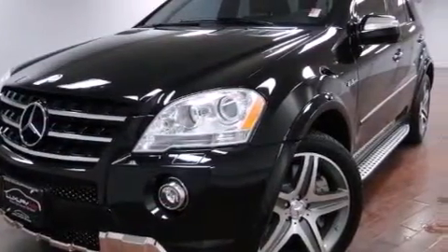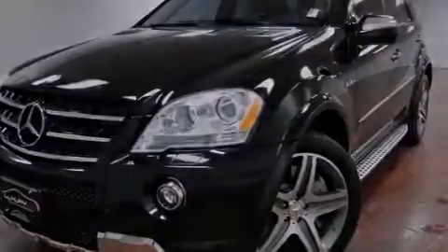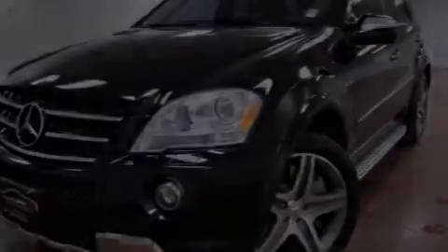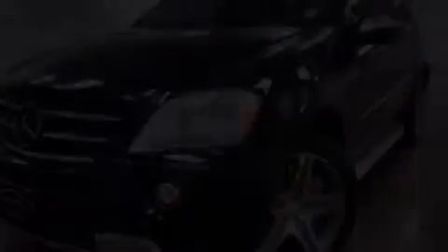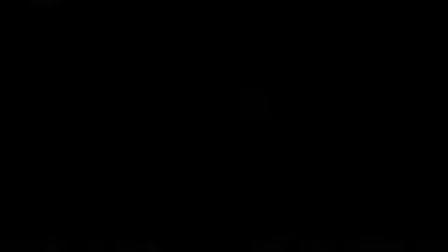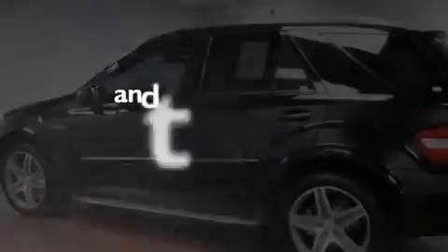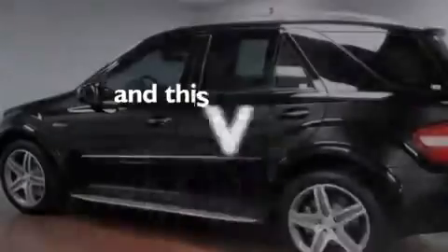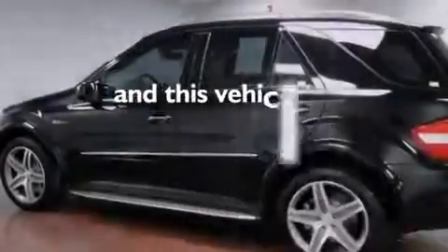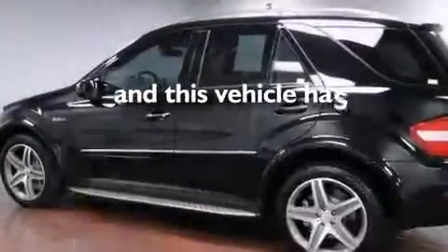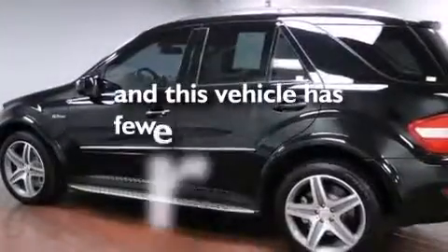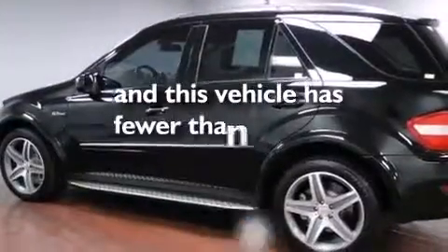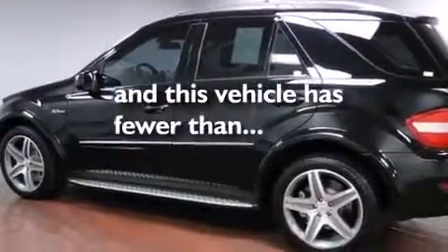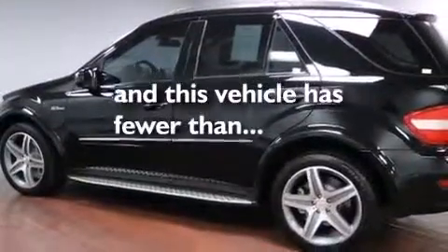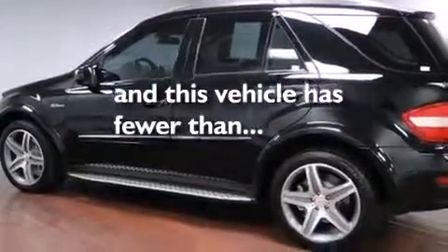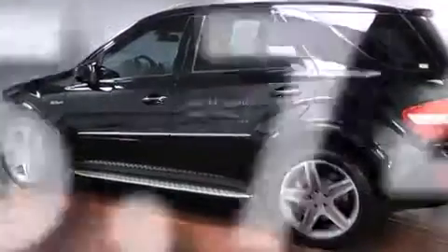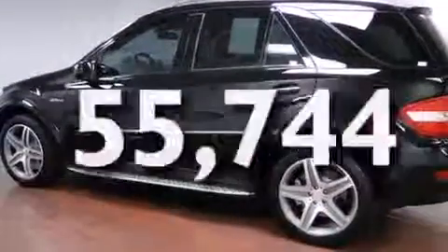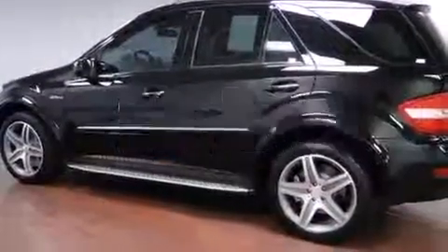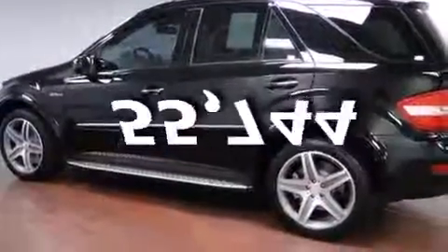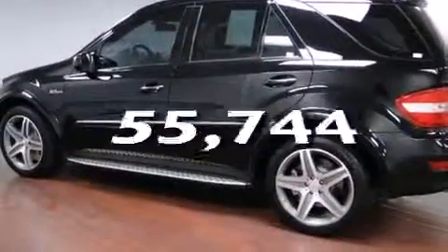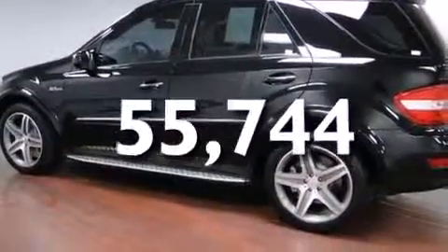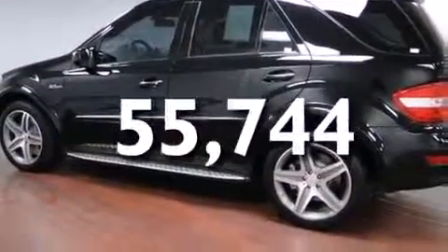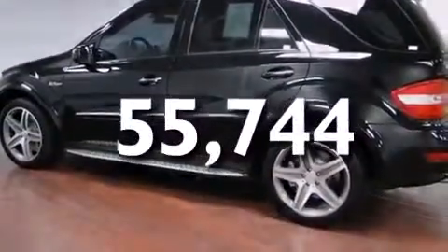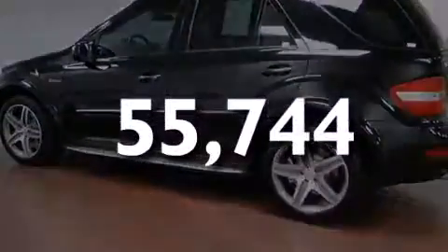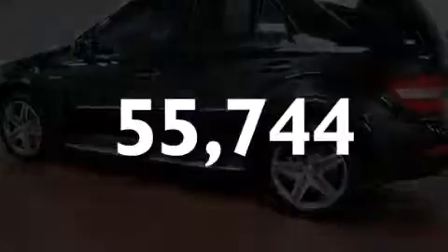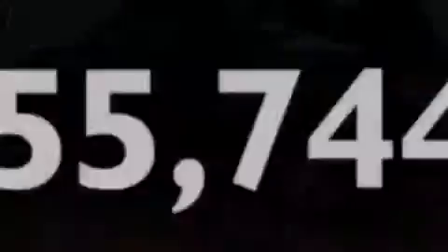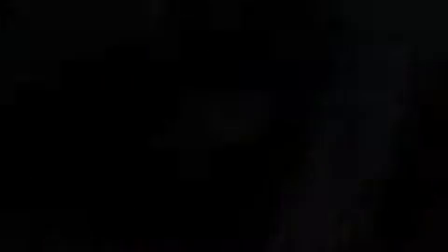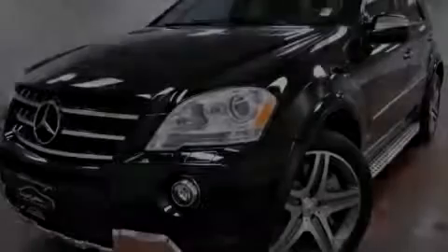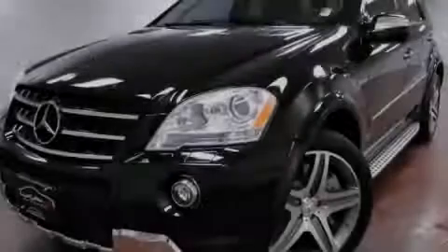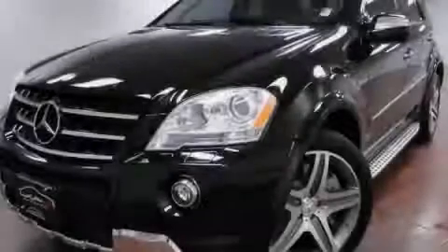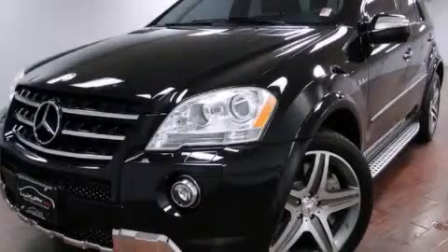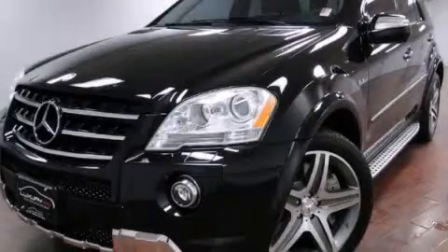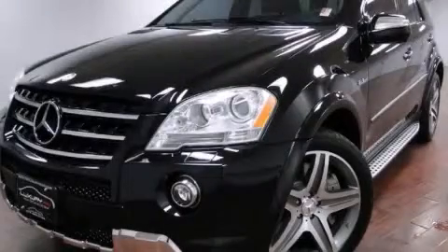This vehicle has less than 56,000 miles. Call or visit us right now and arrange your test drive today.